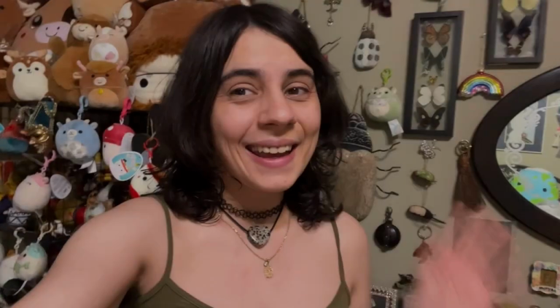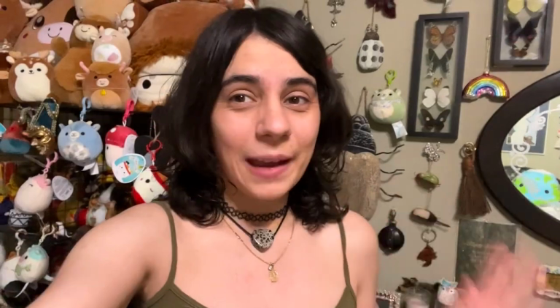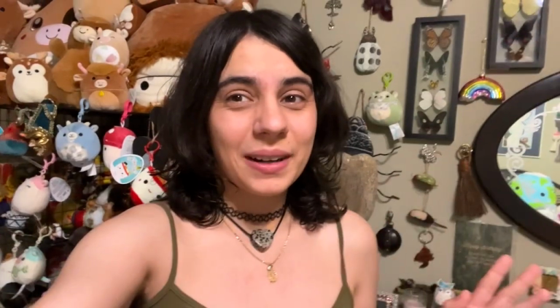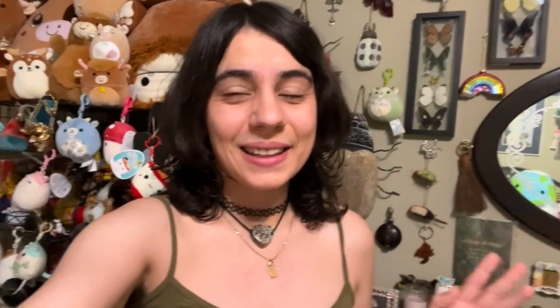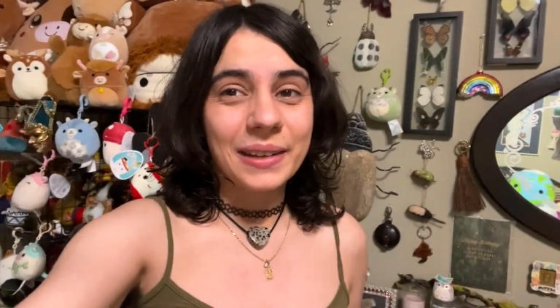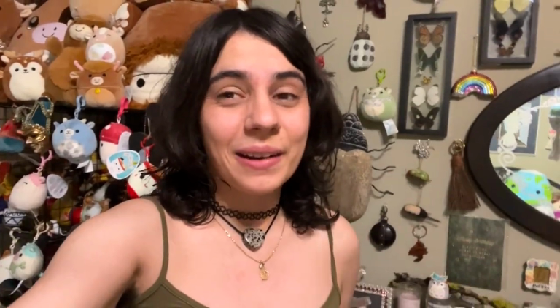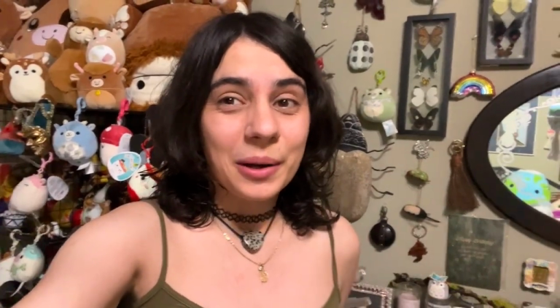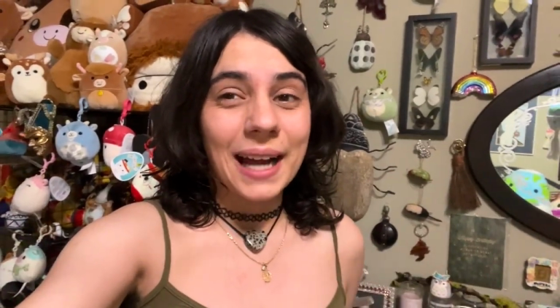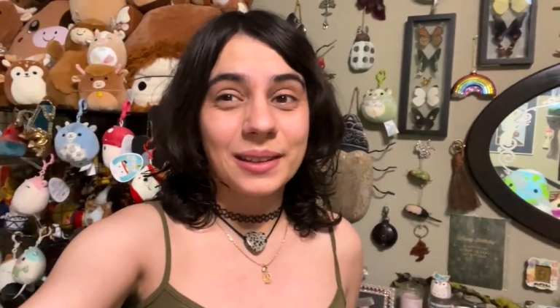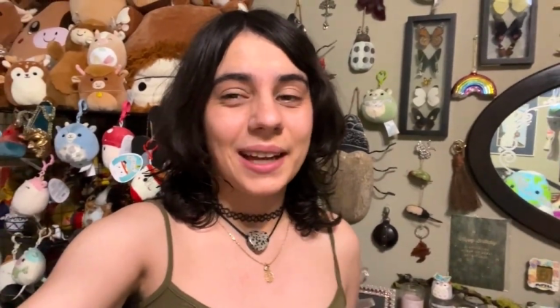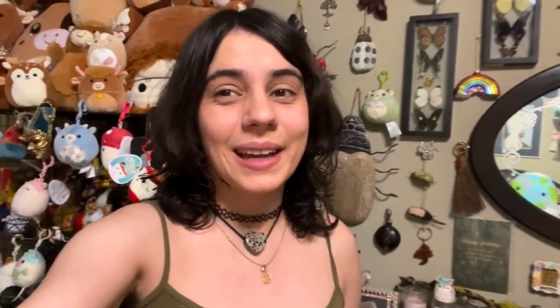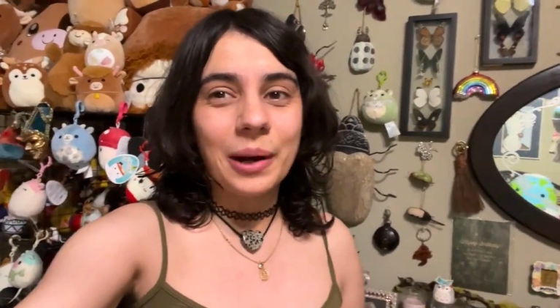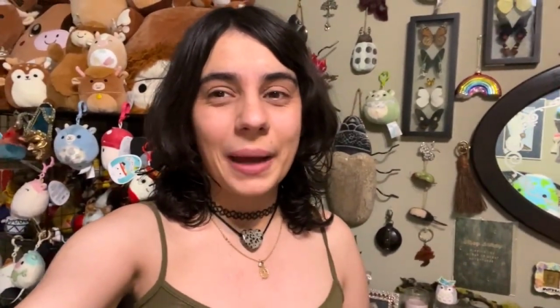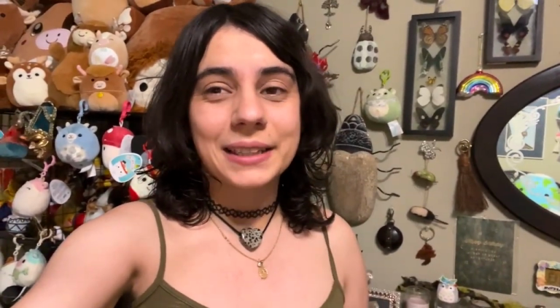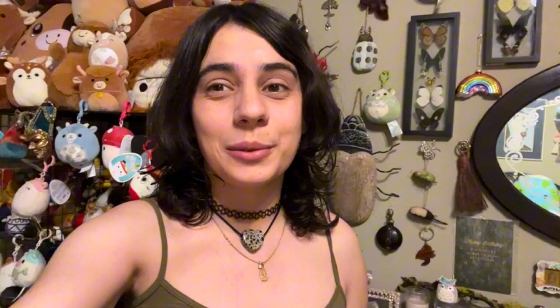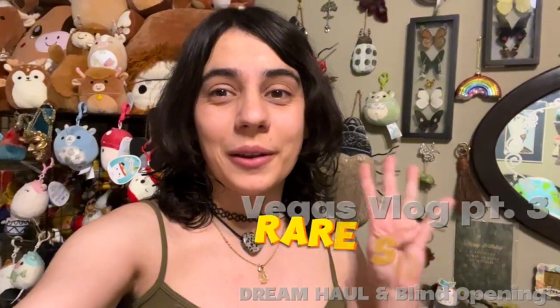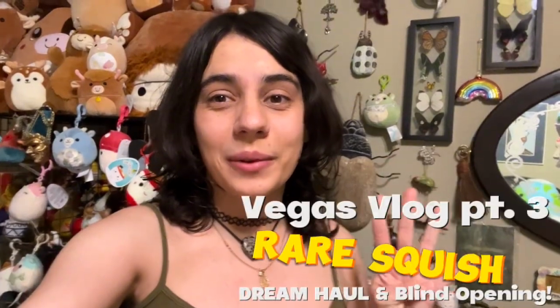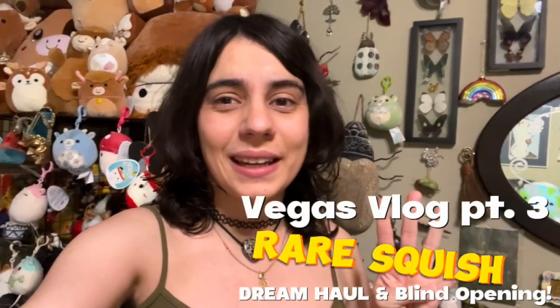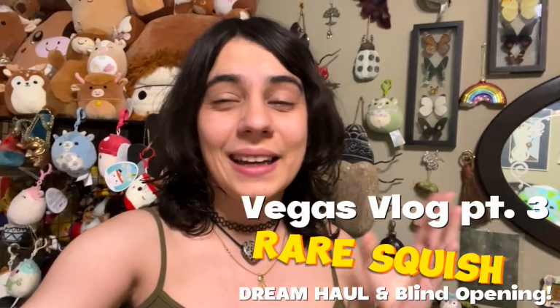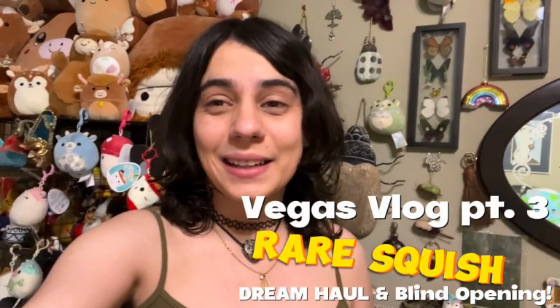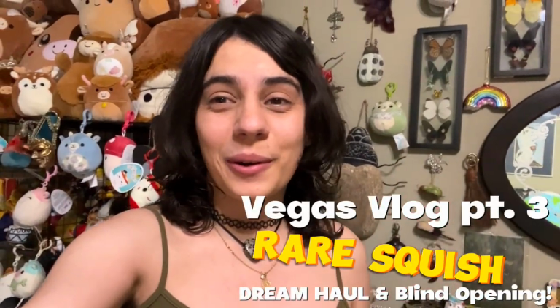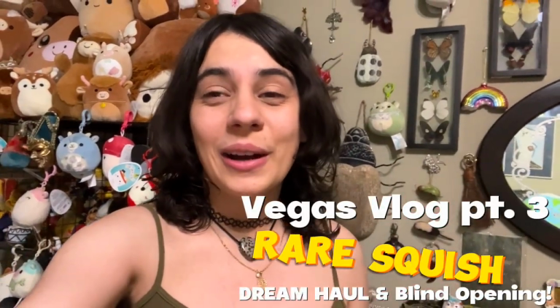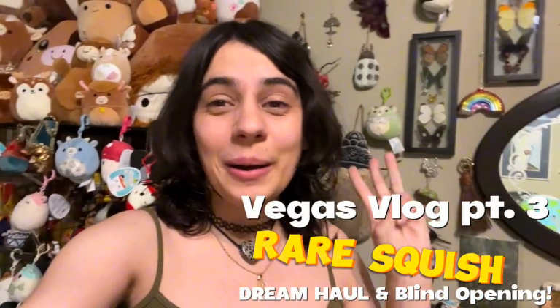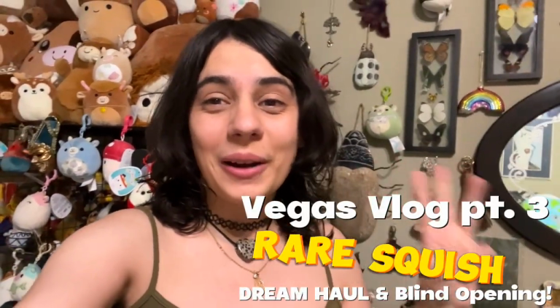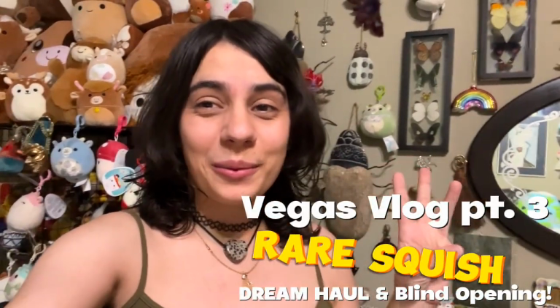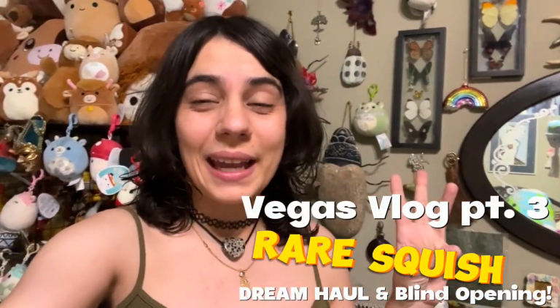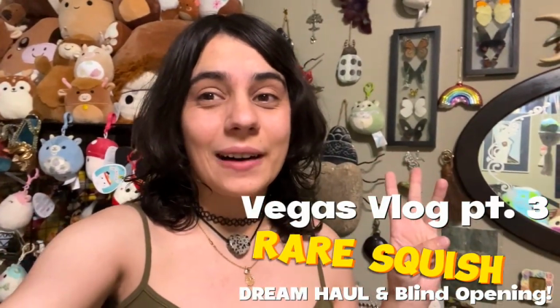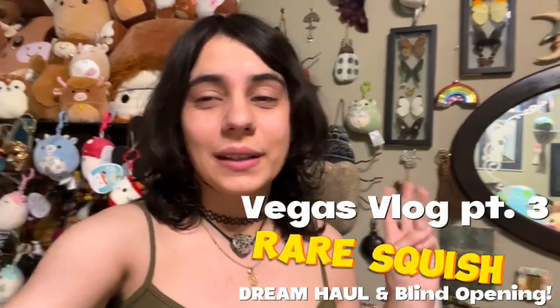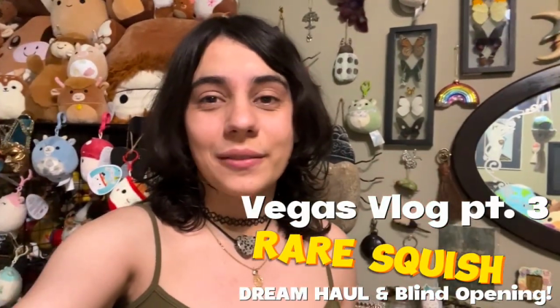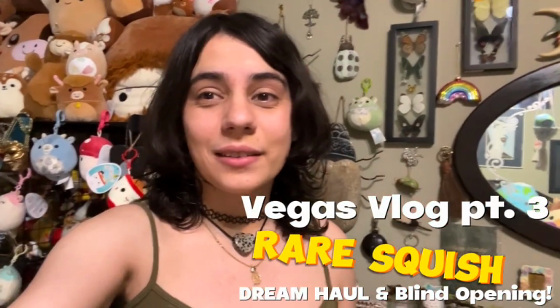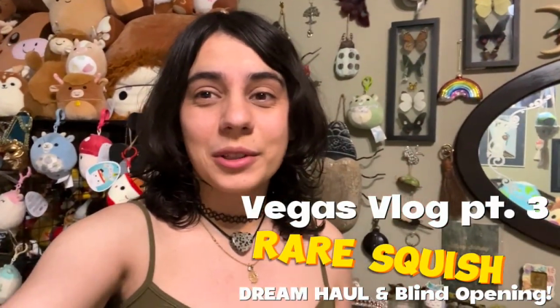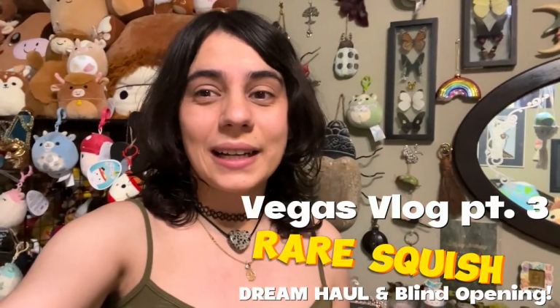Hey everyone, Chloe Lovey here and welcome back to the channel and welcome back to part three — part three of the Las Vegas Squish Hunt.